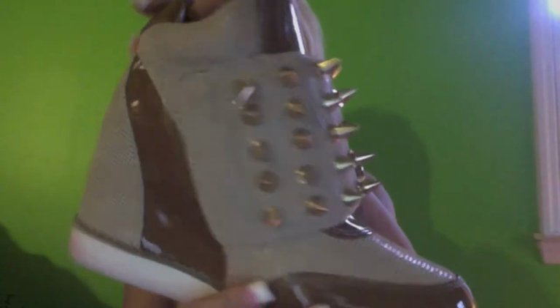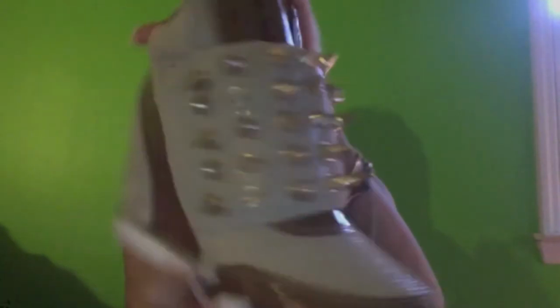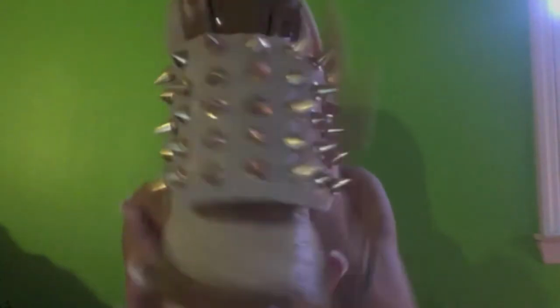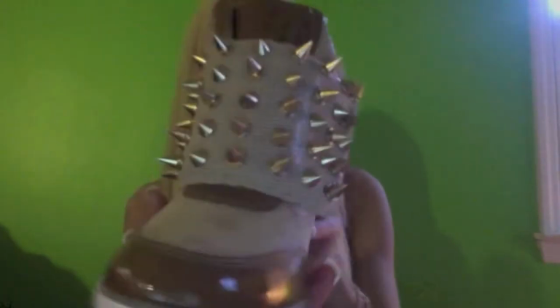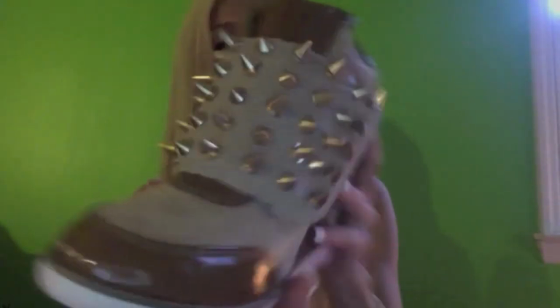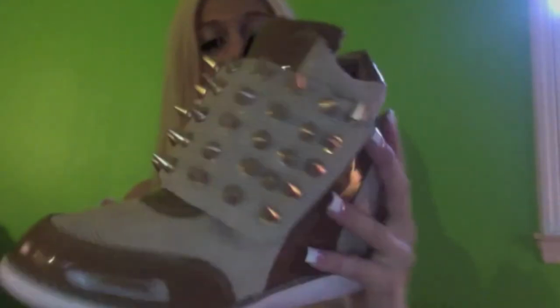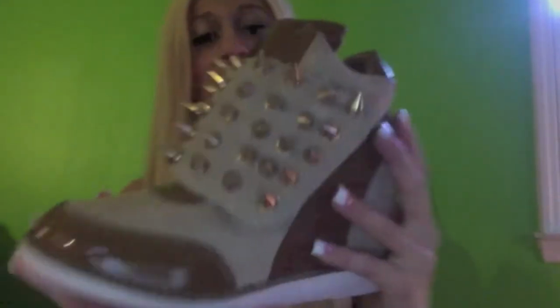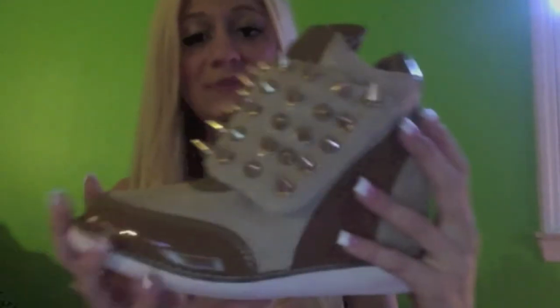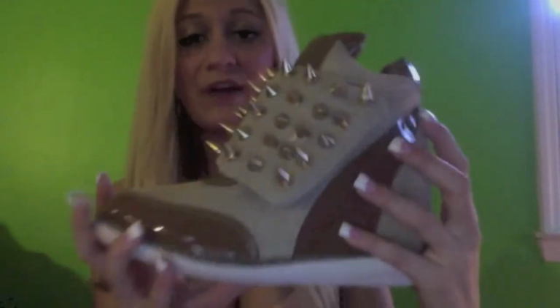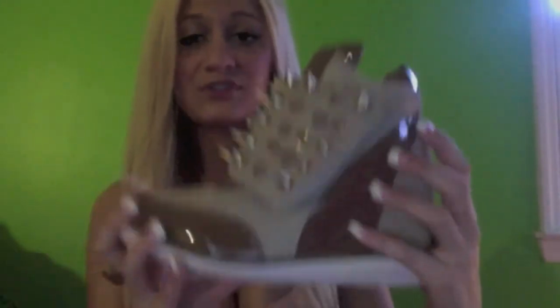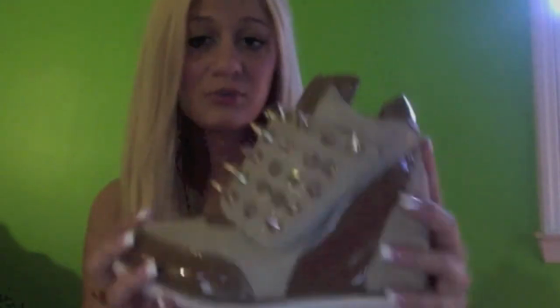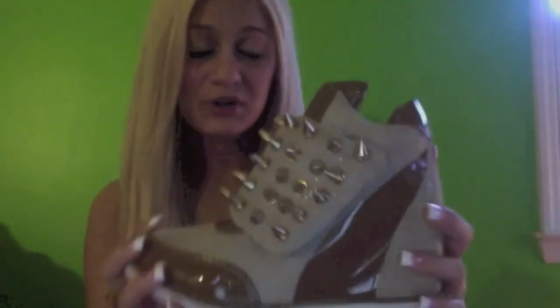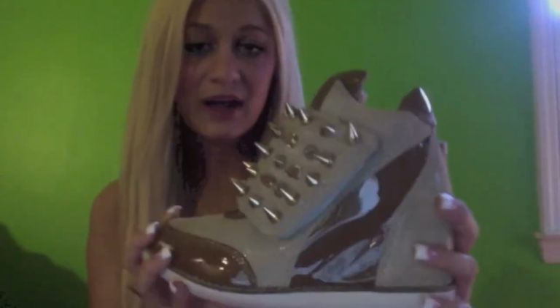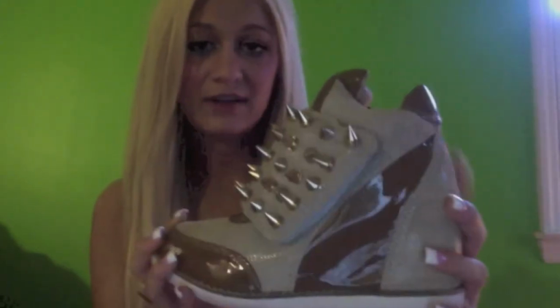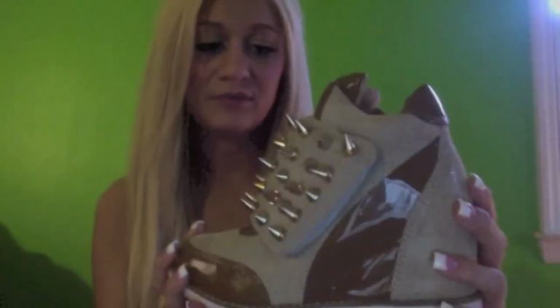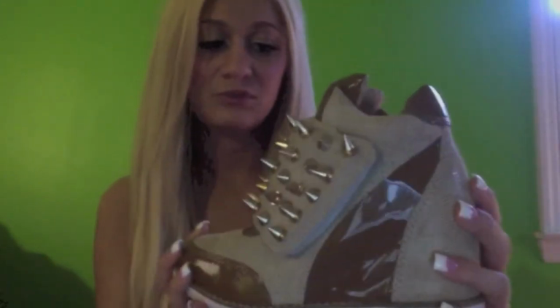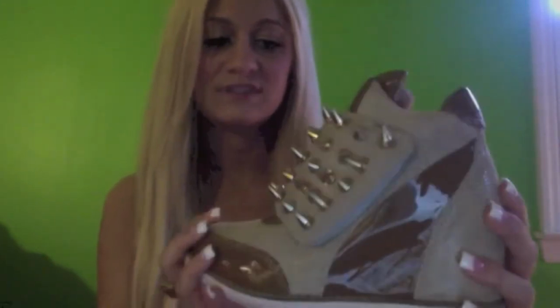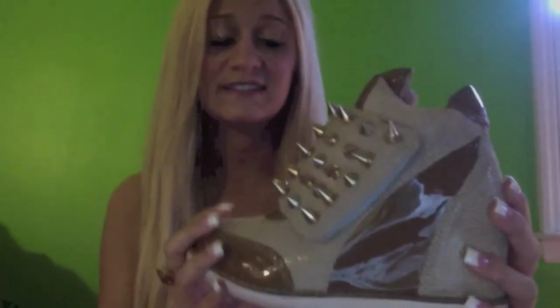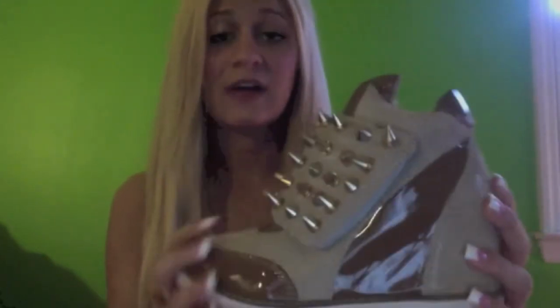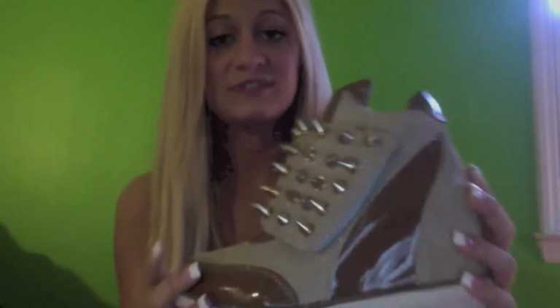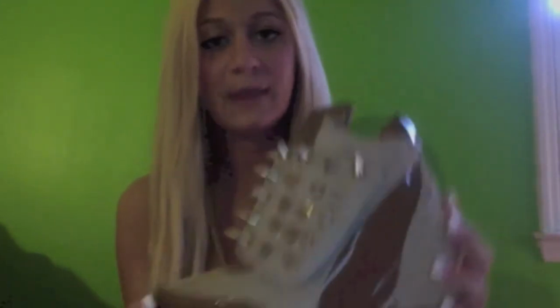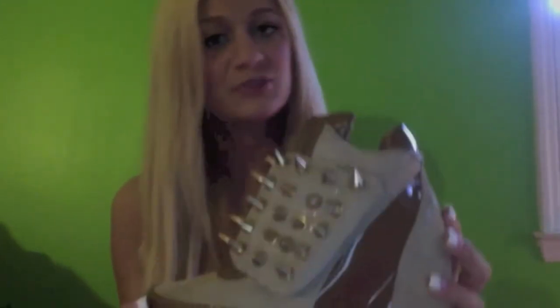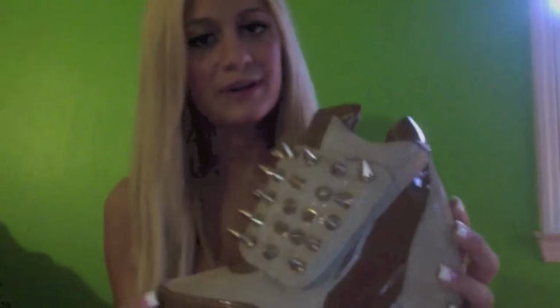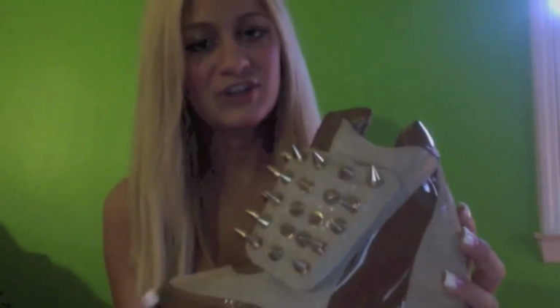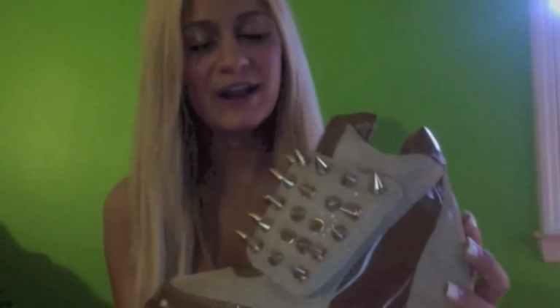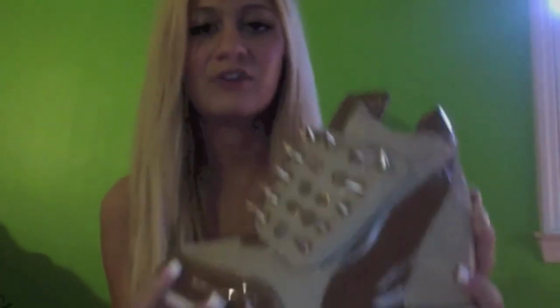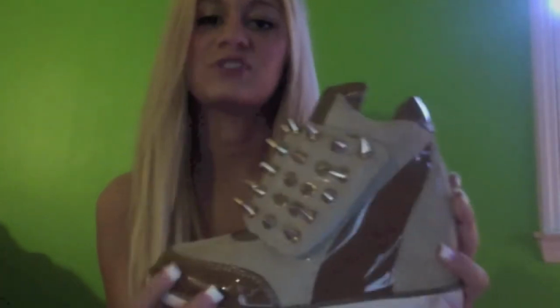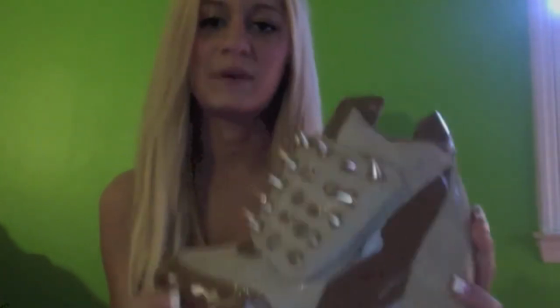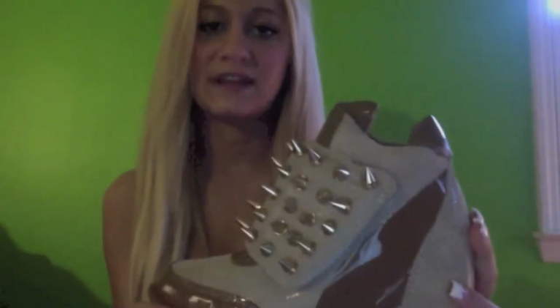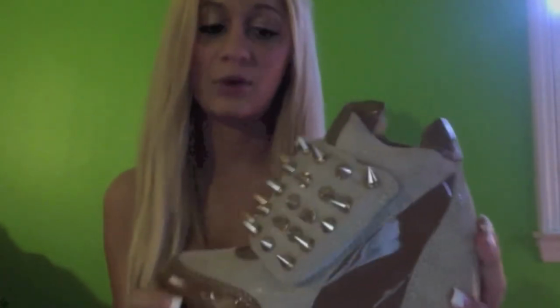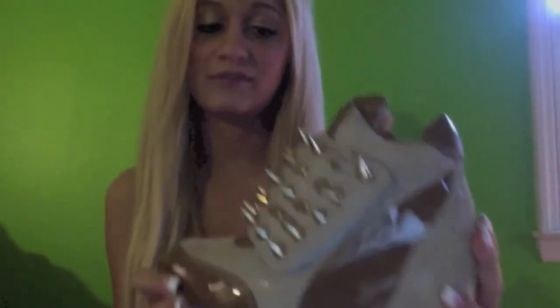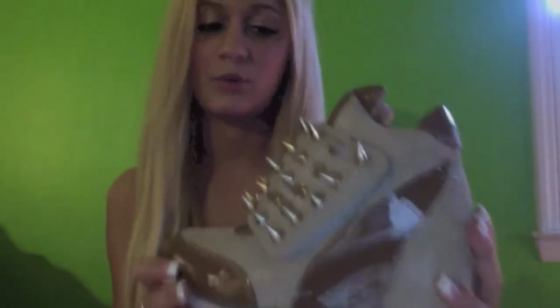They're currently listed on the website for $2.39. If you use the discount code SAMMY20 at checkout, you'll get 20% off of your order.